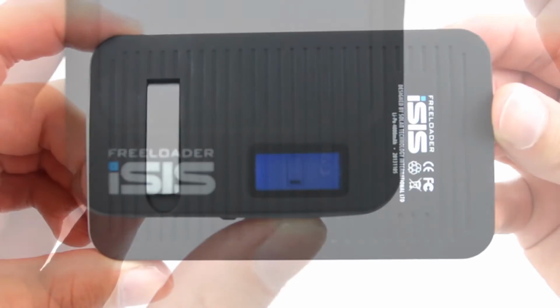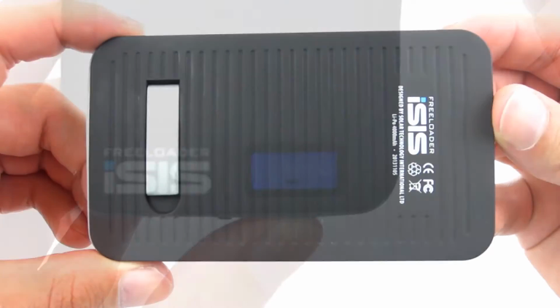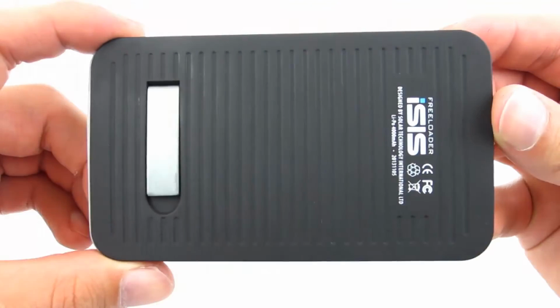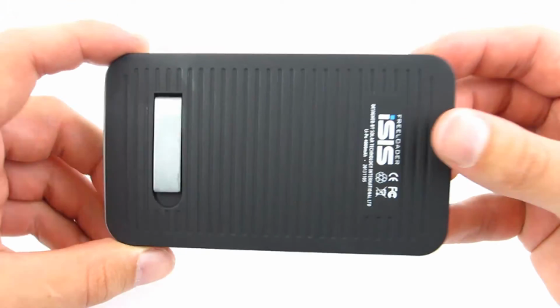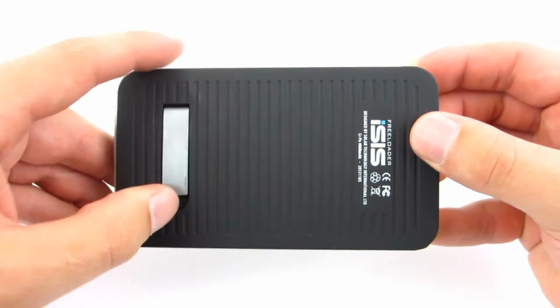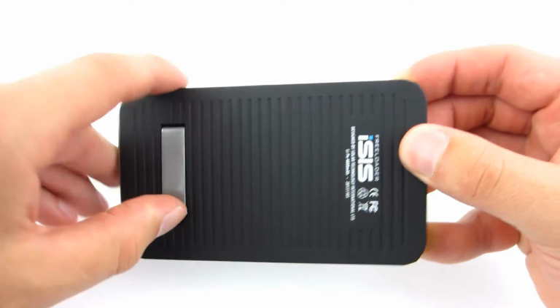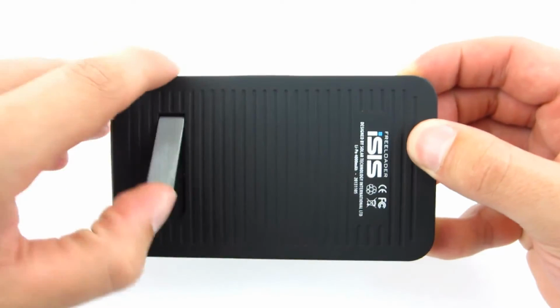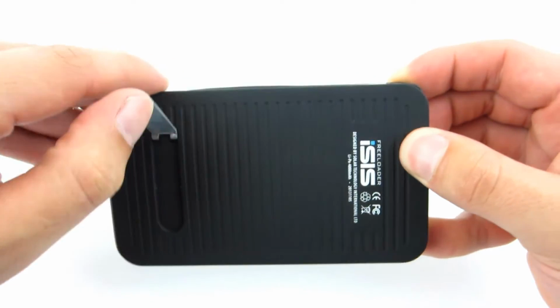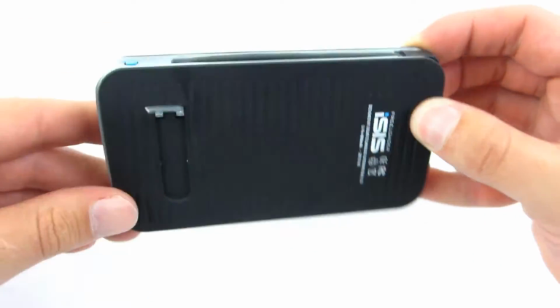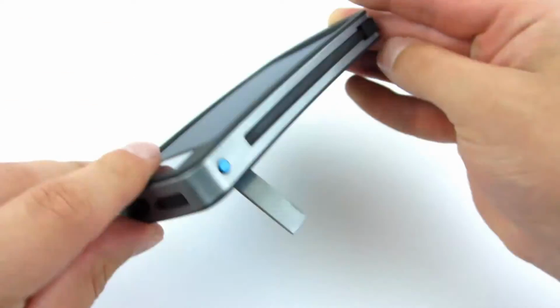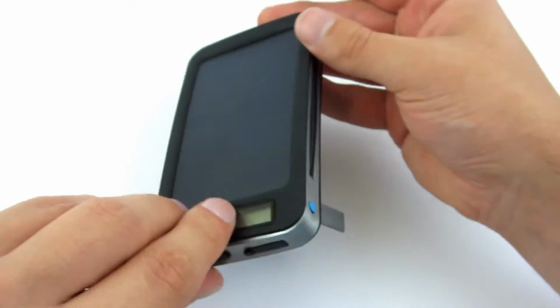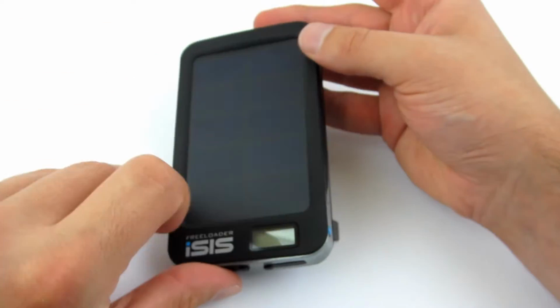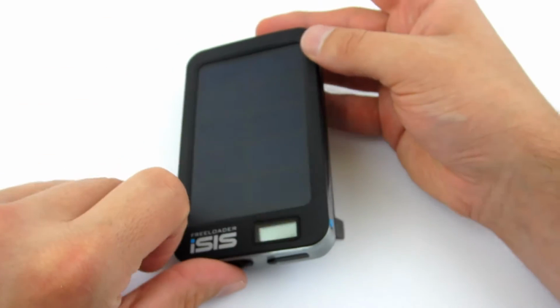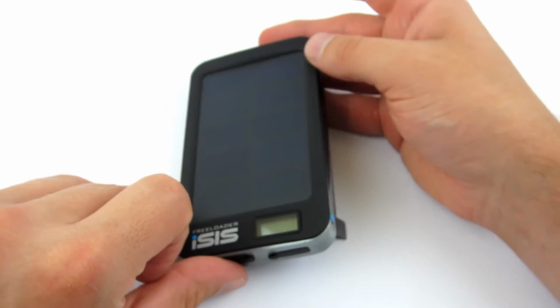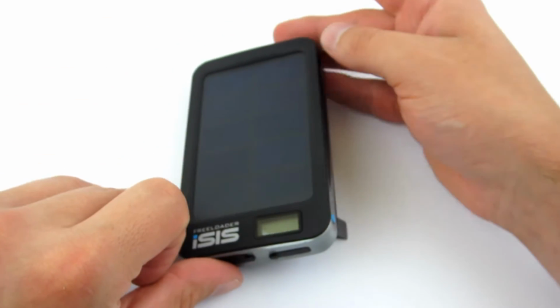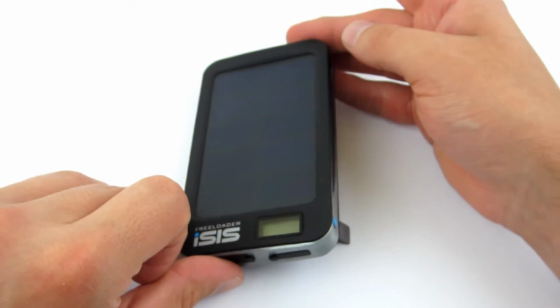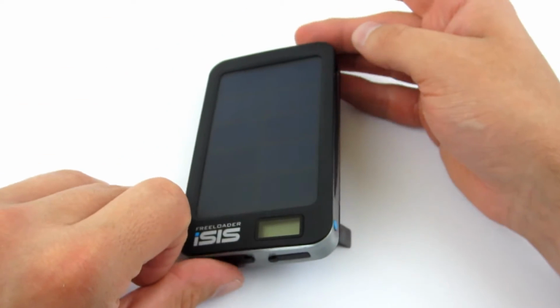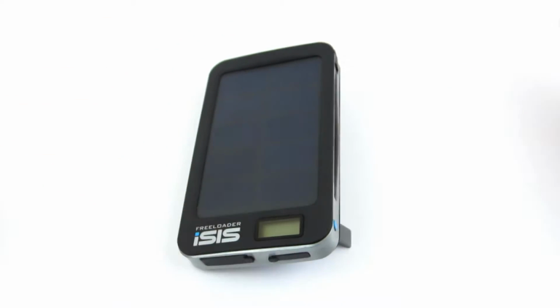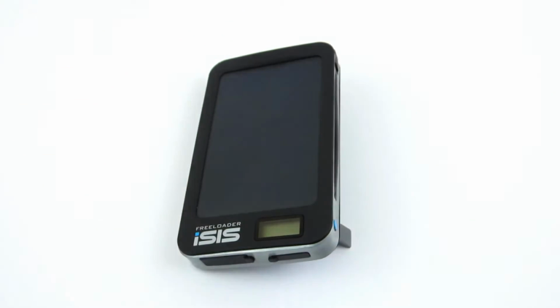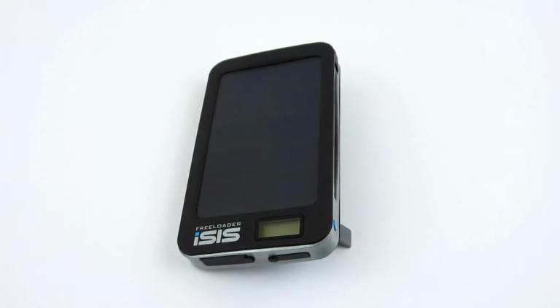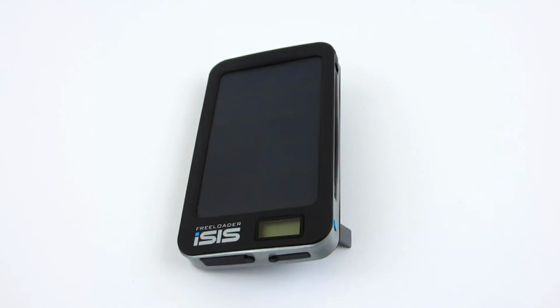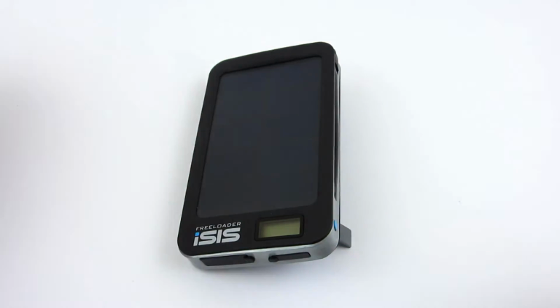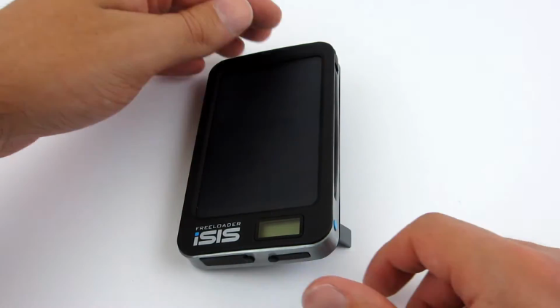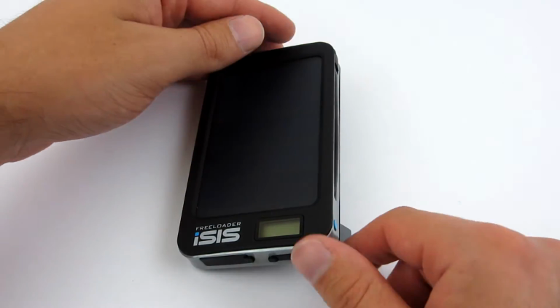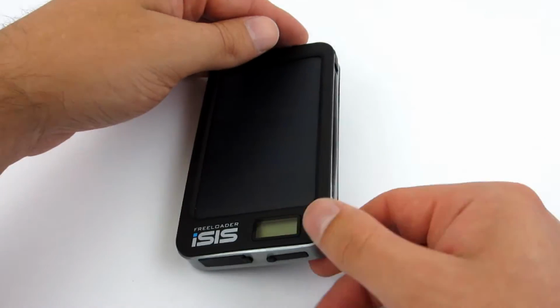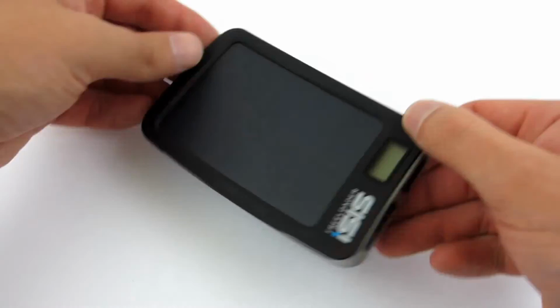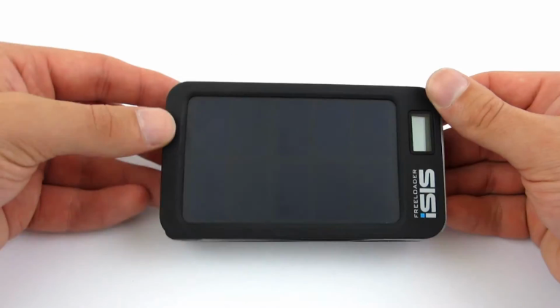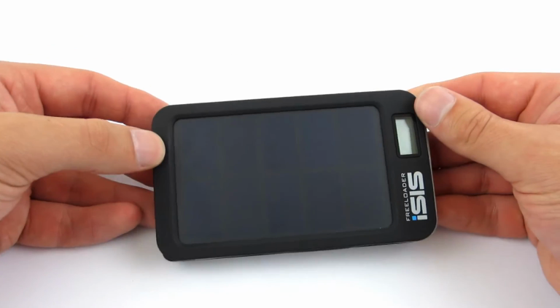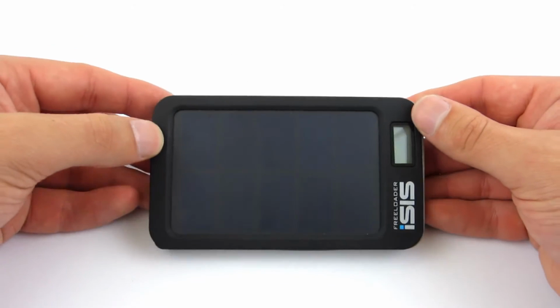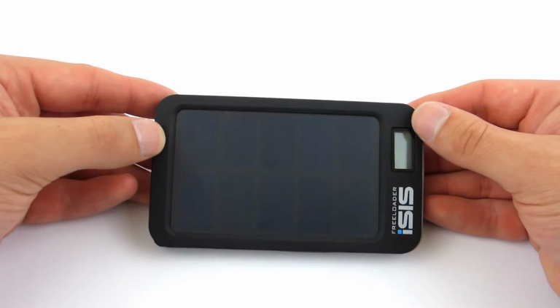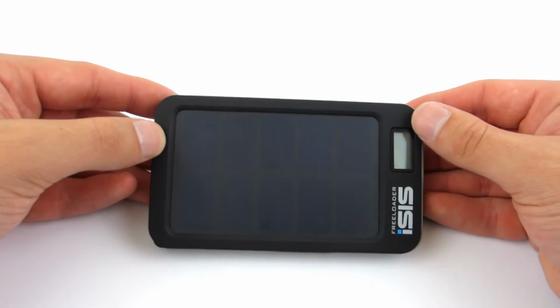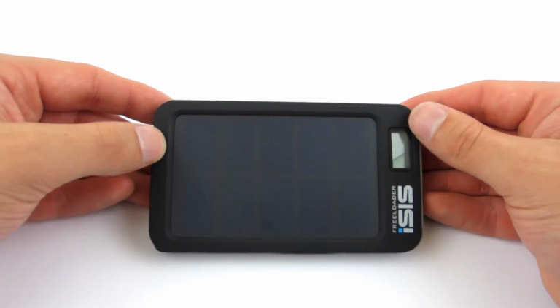On the back we find a kickstand that allows you to angle the device towards the sun. The stand must be fully extended to keep the battery stable.